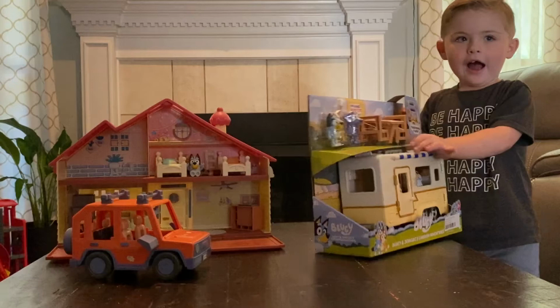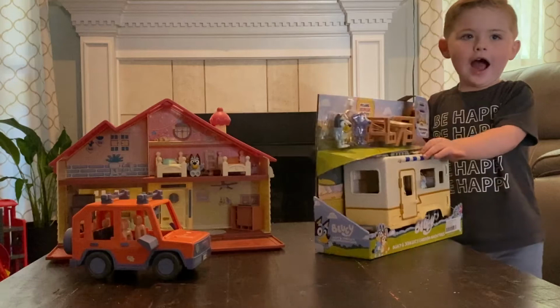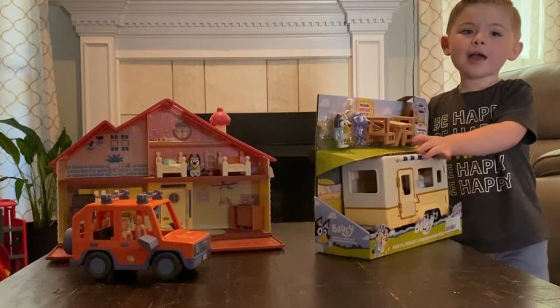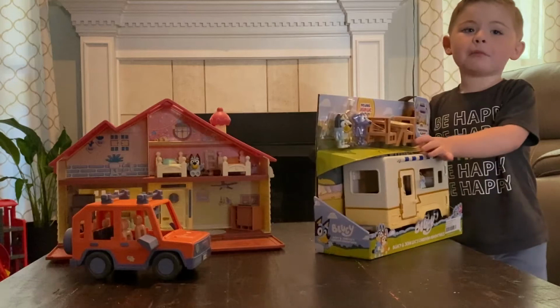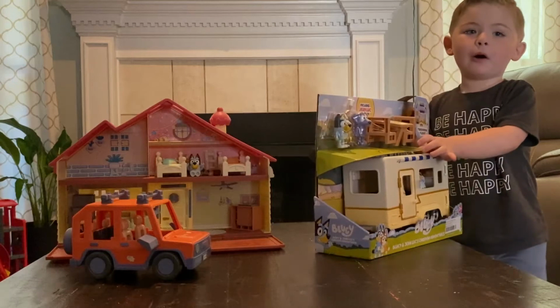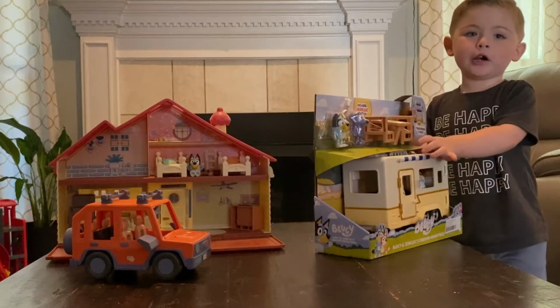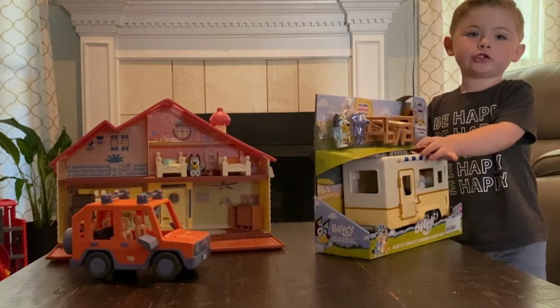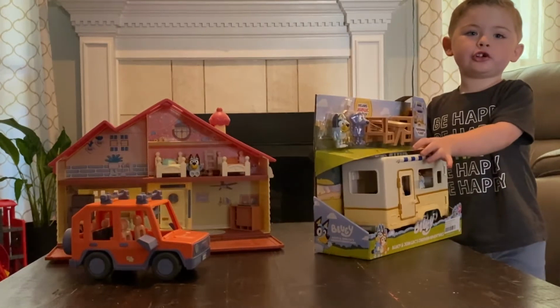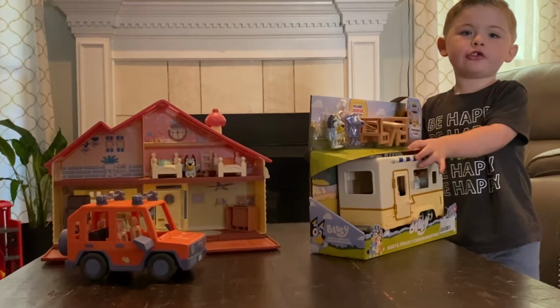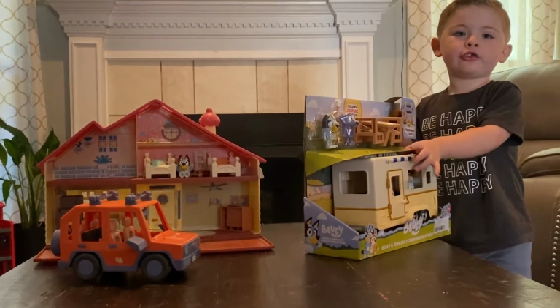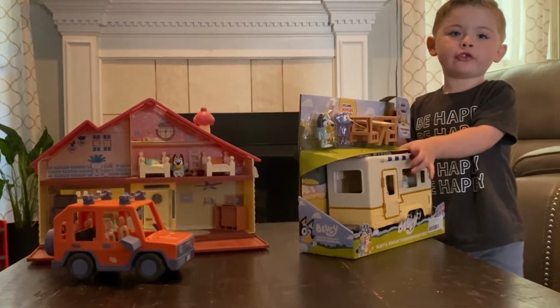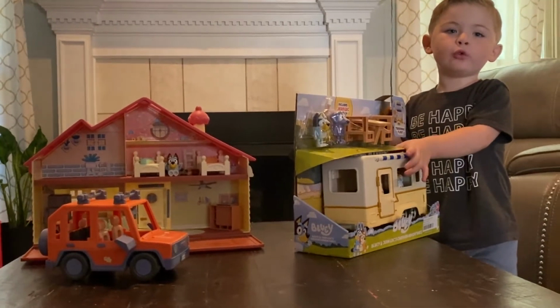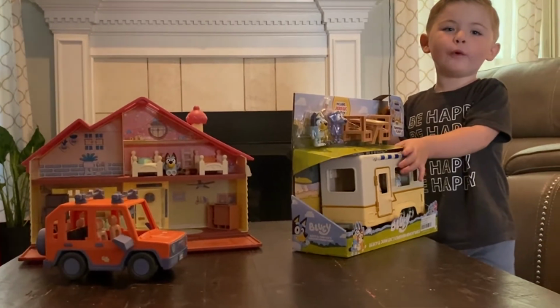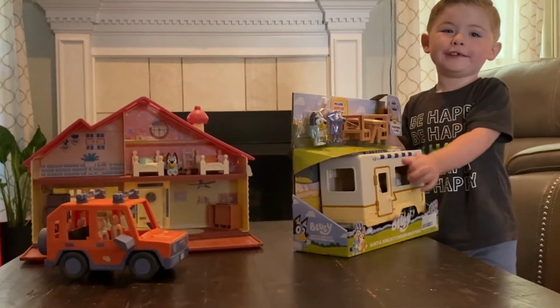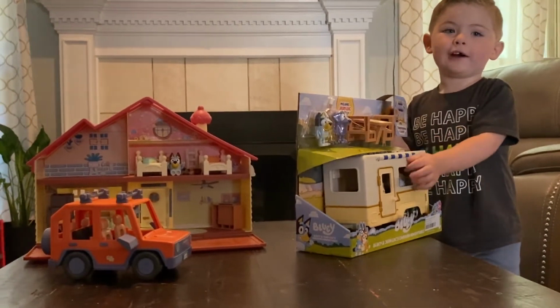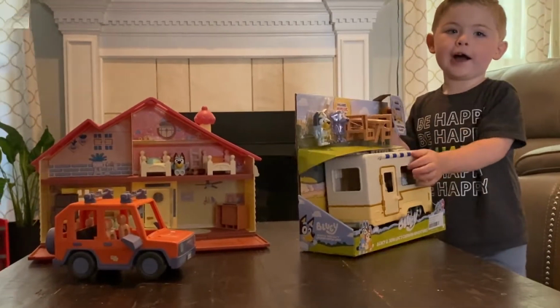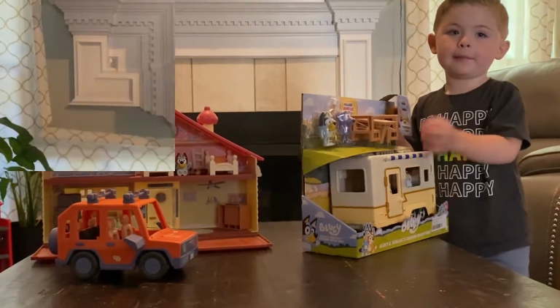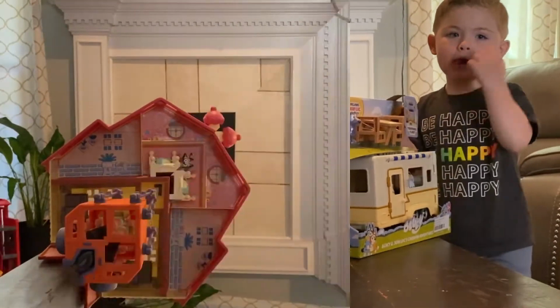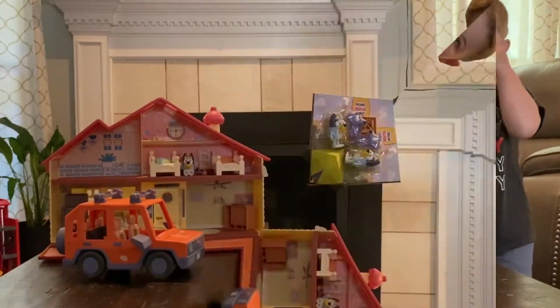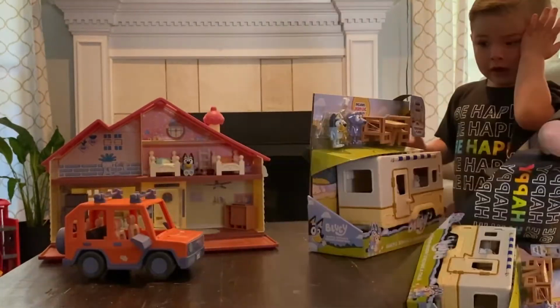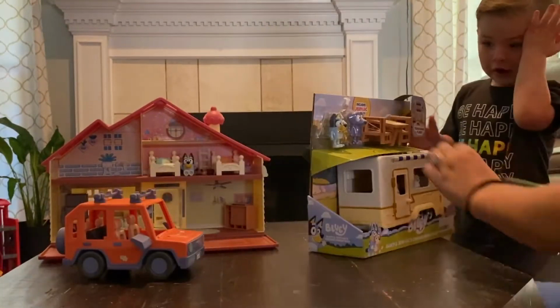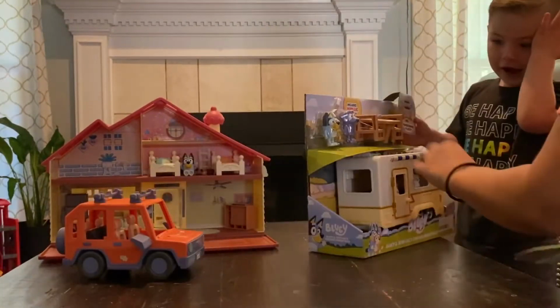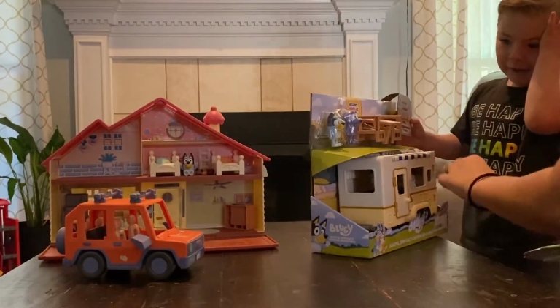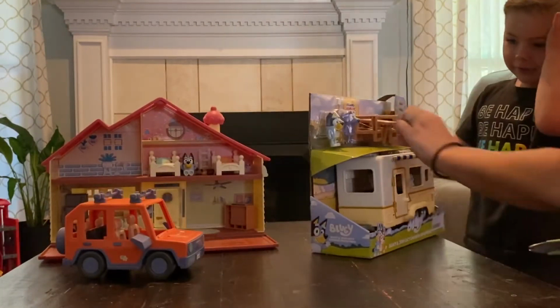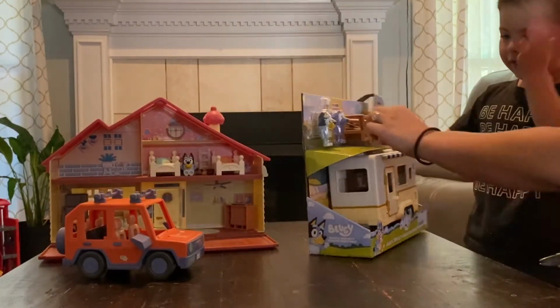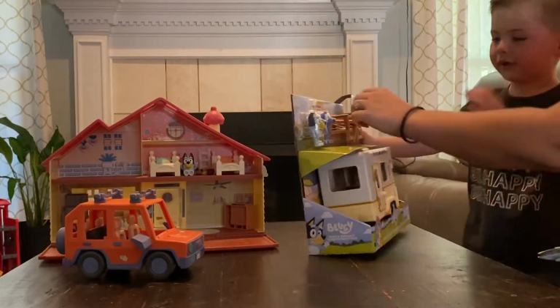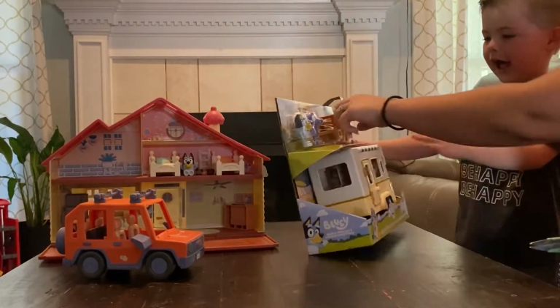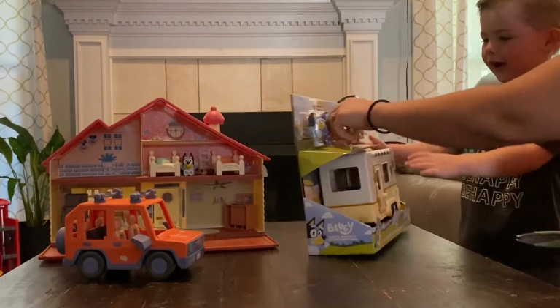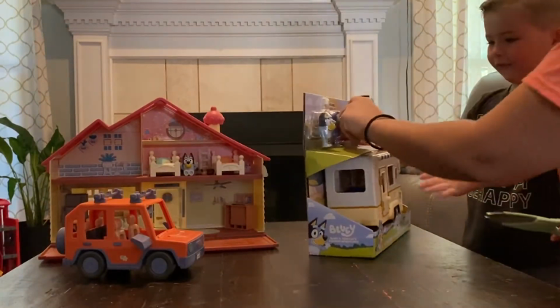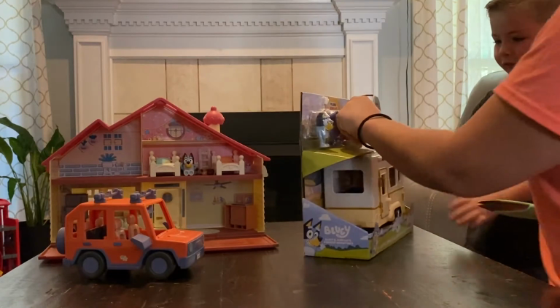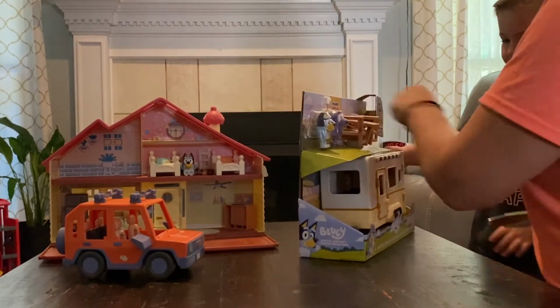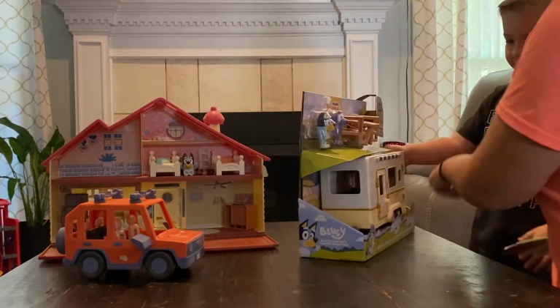Welcome to Archer's toy time! A Bluey house — a Bluey house!